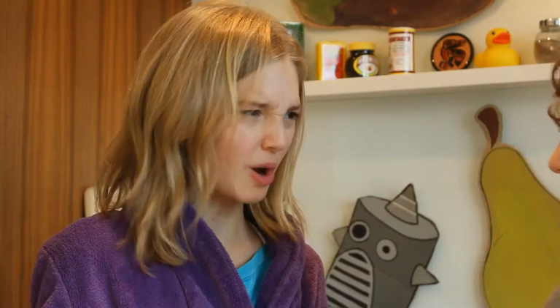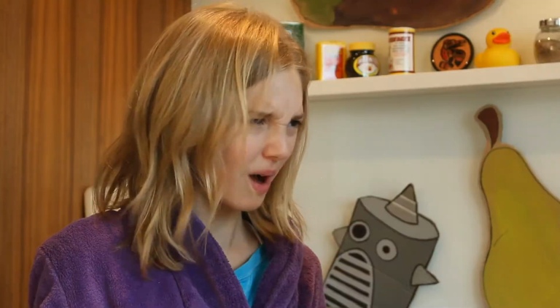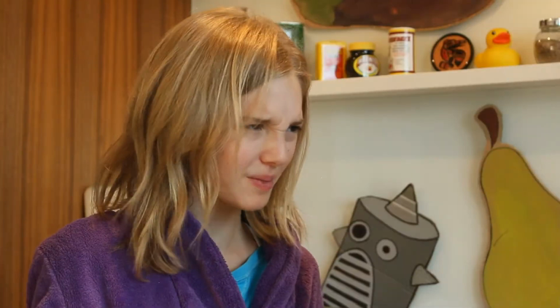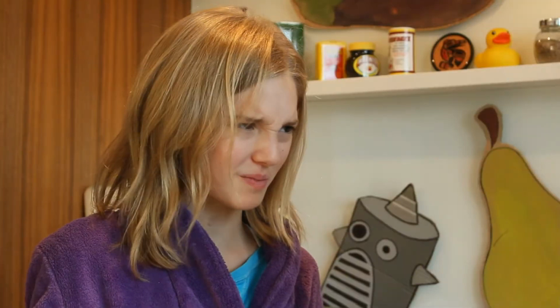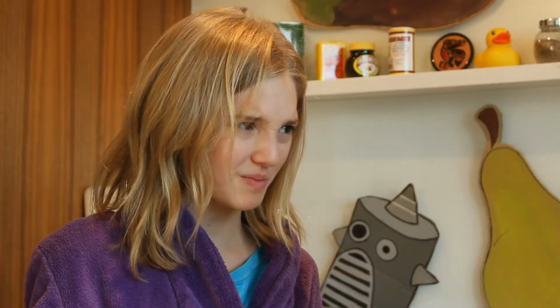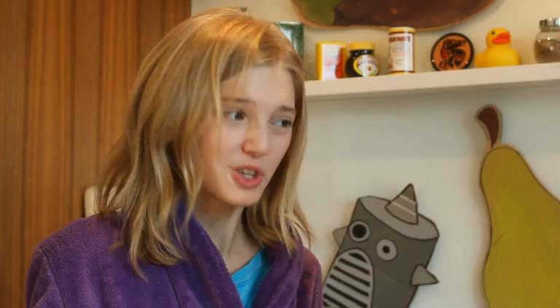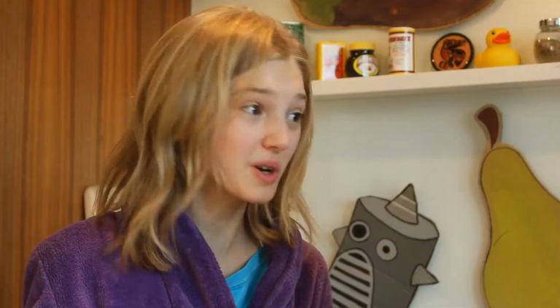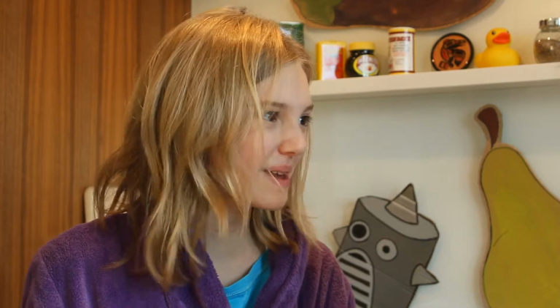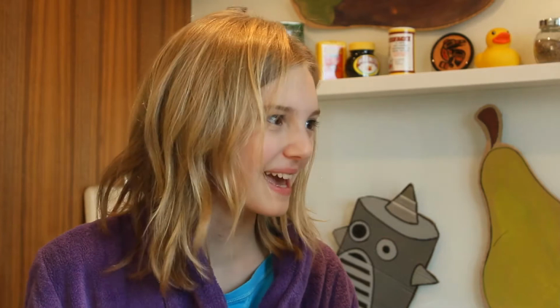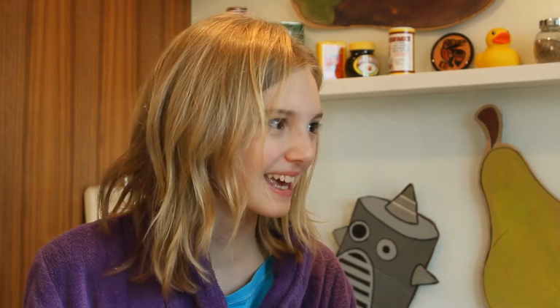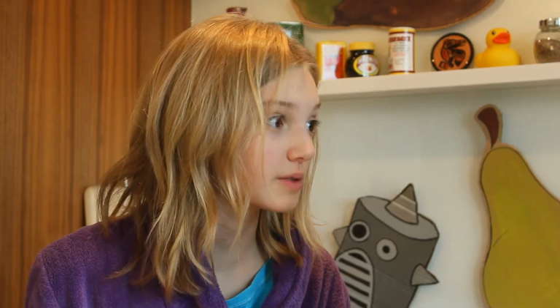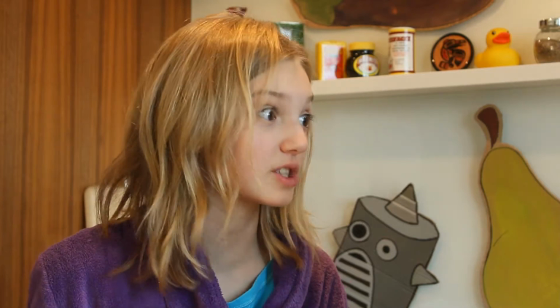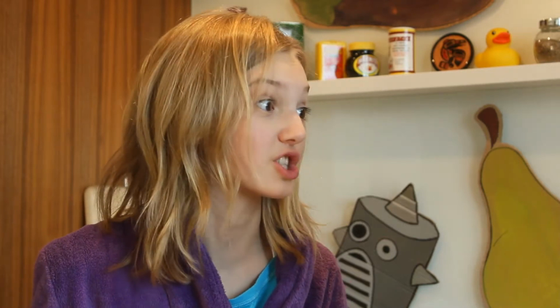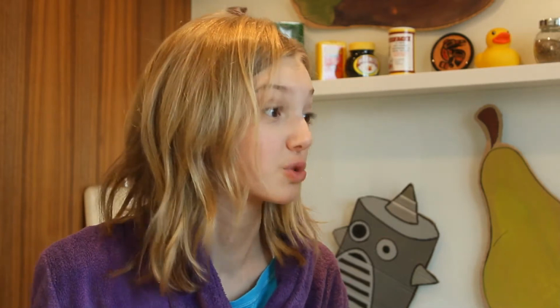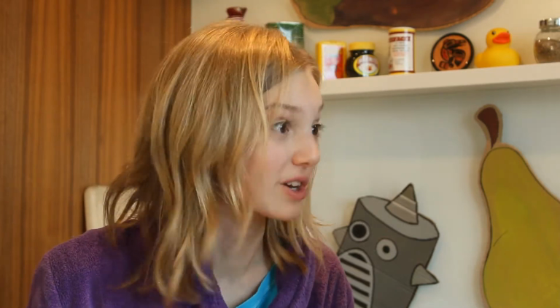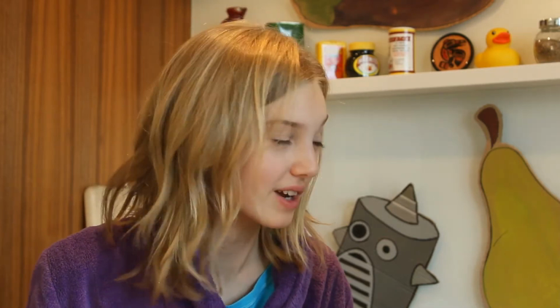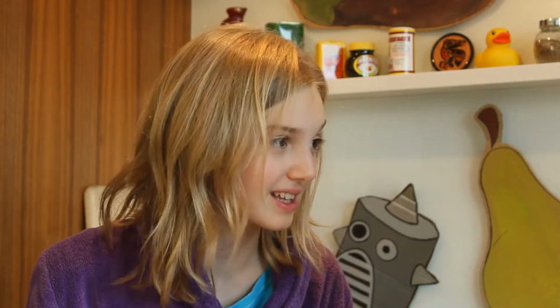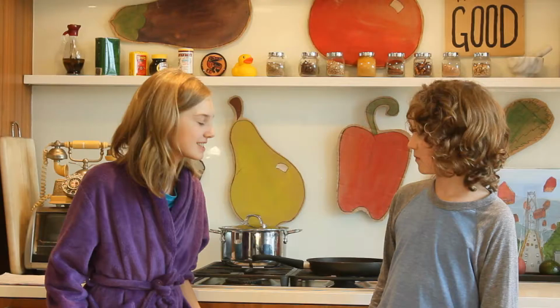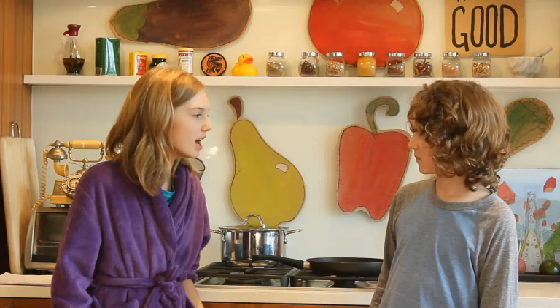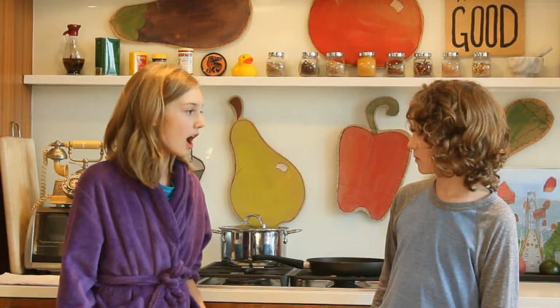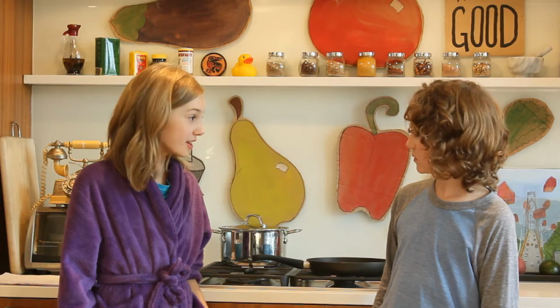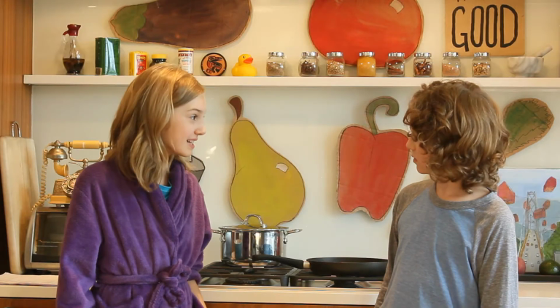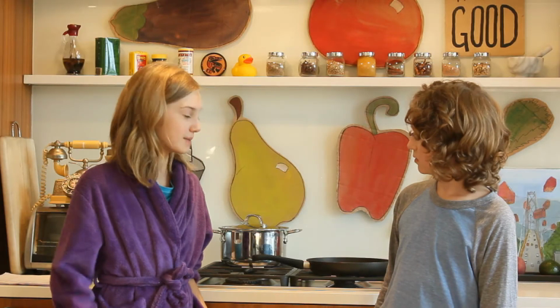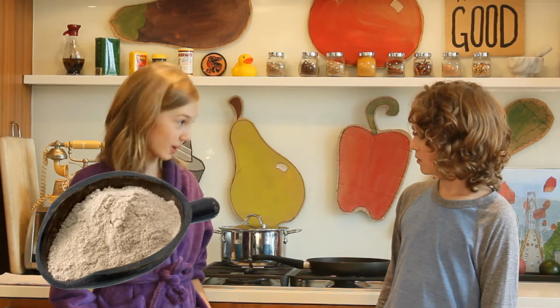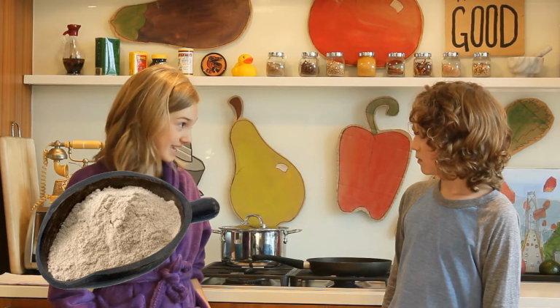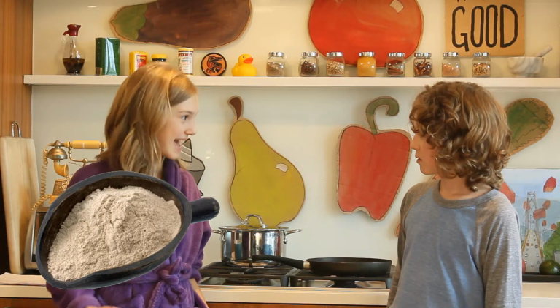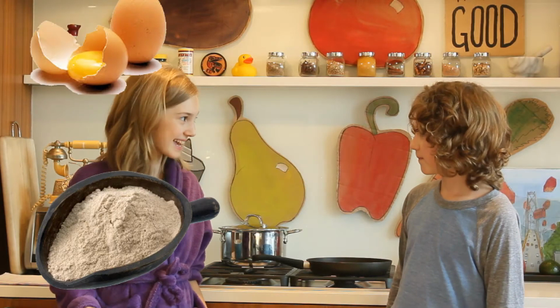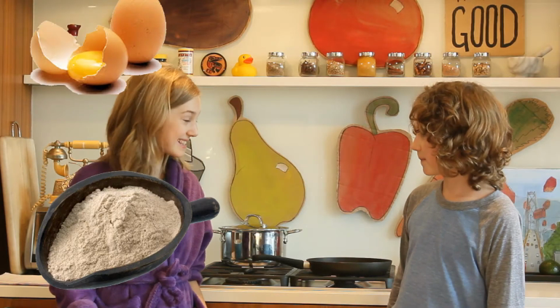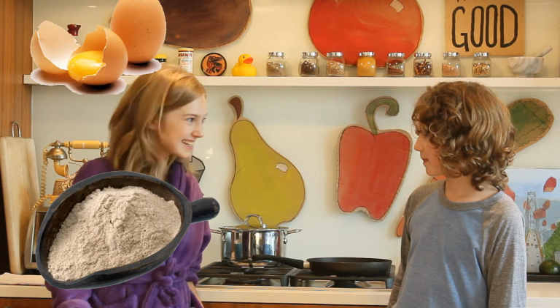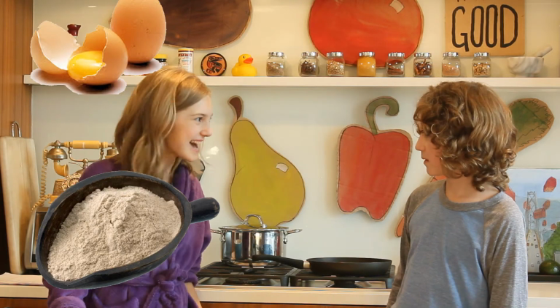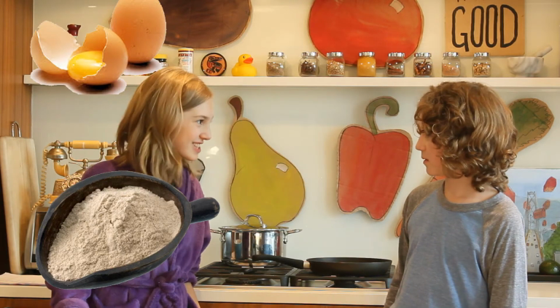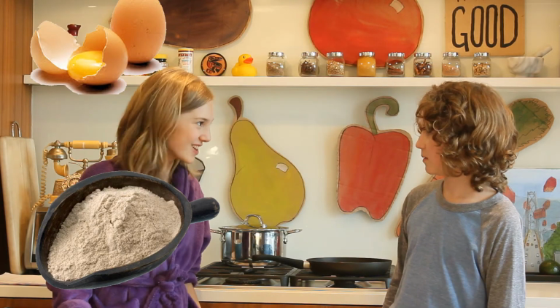No problem! You can make pancakes with just three ingredients. All you need is buckwheat, eggs and a dash of salt.